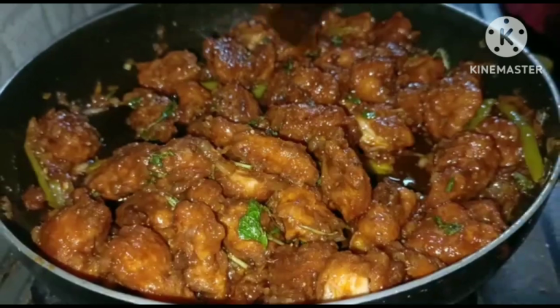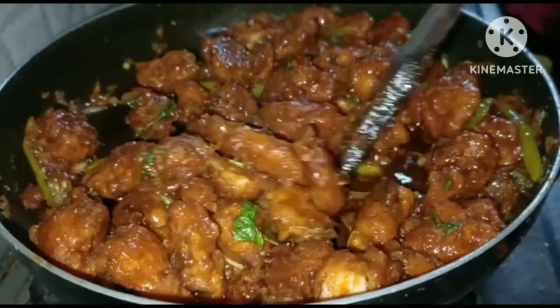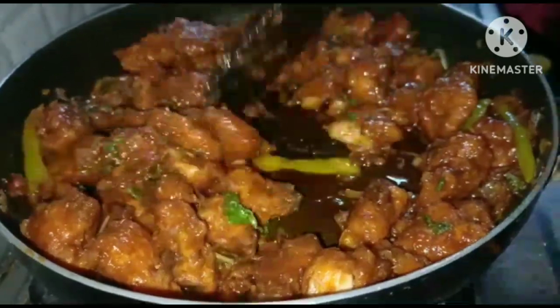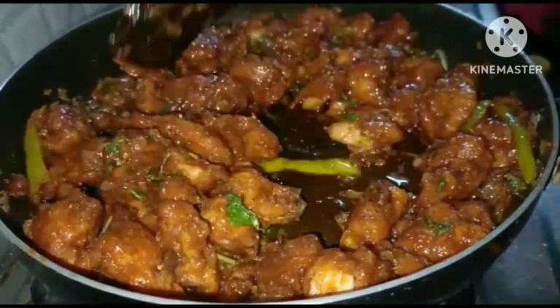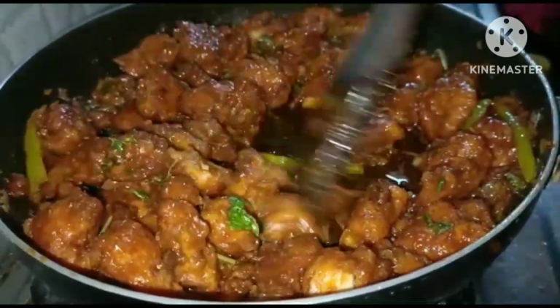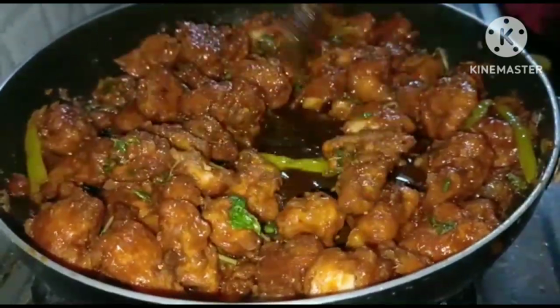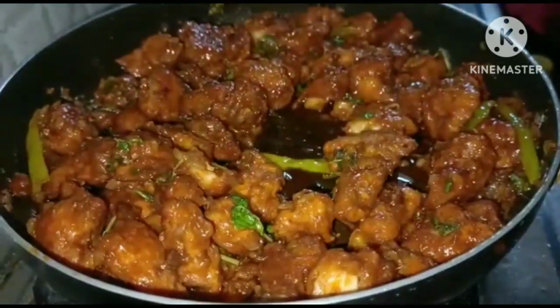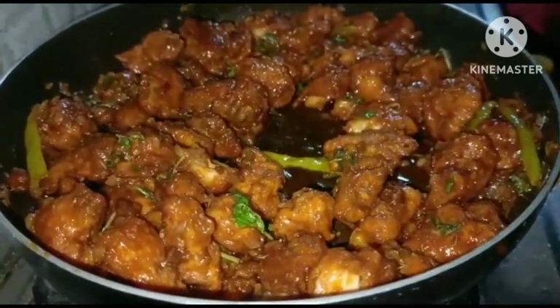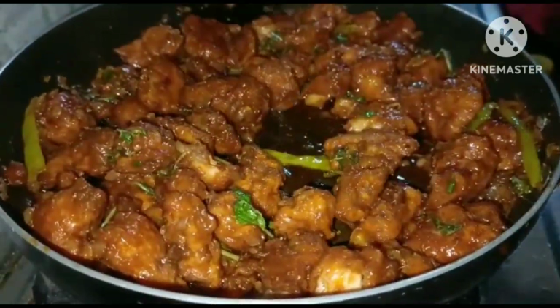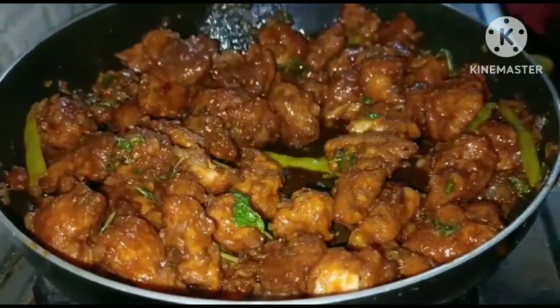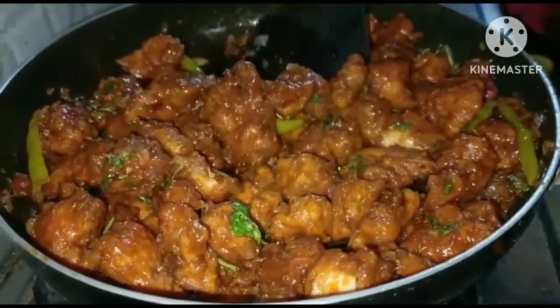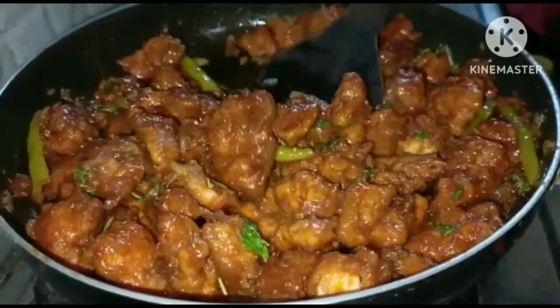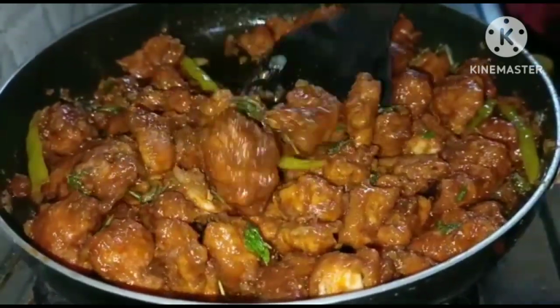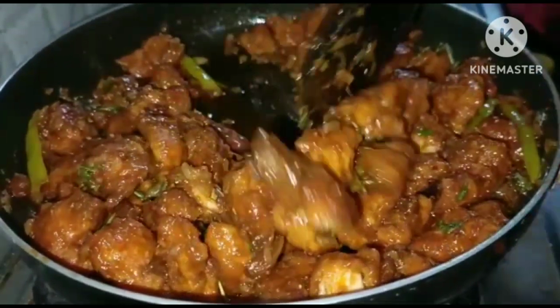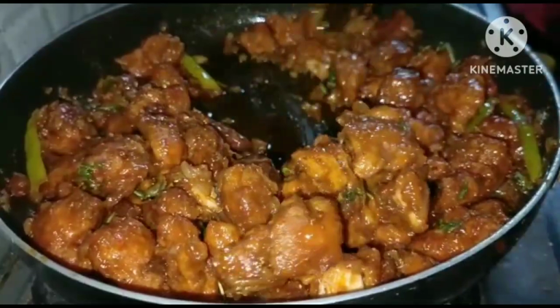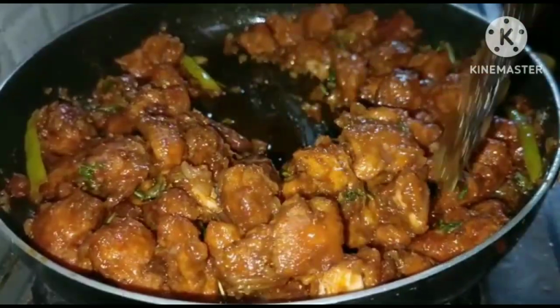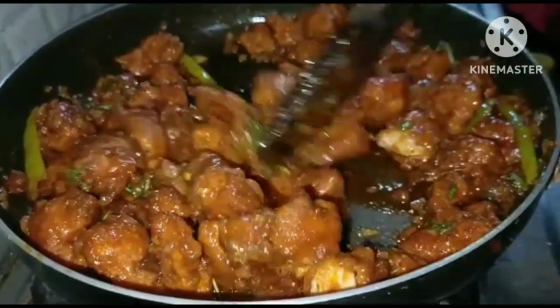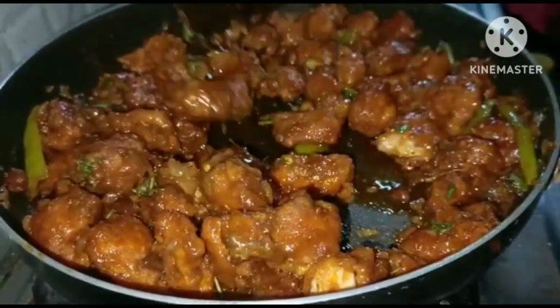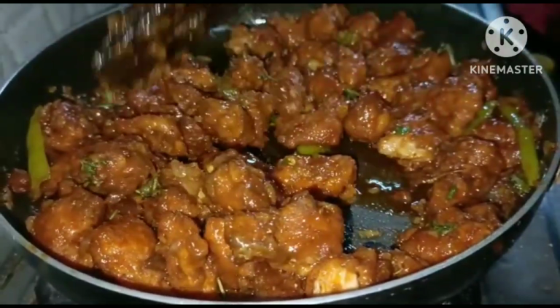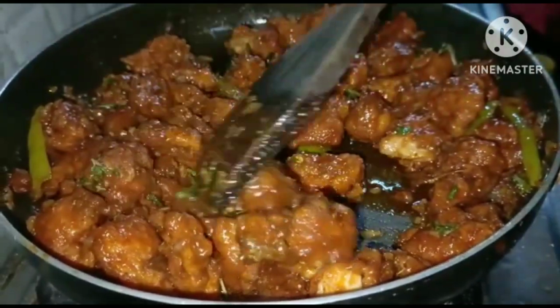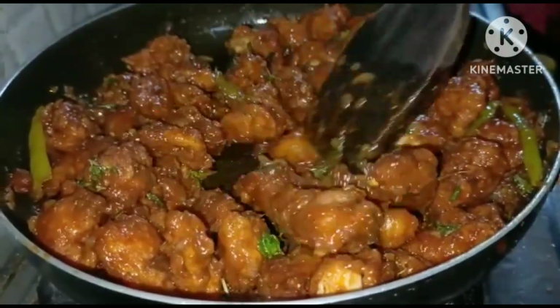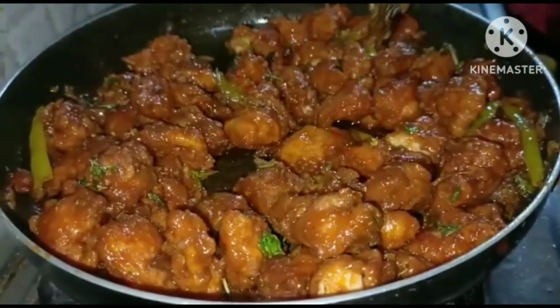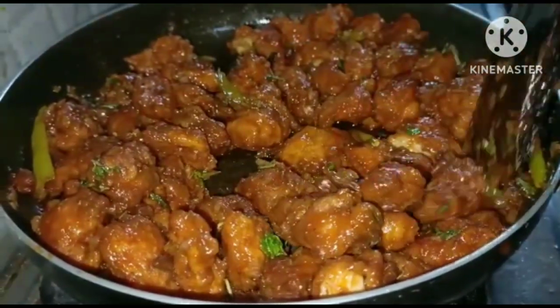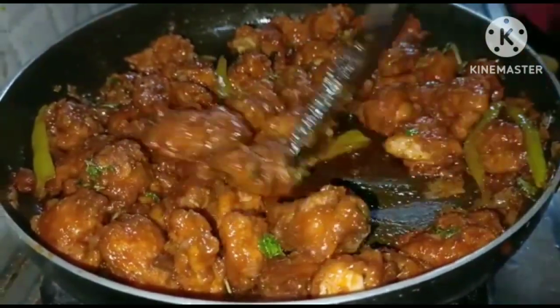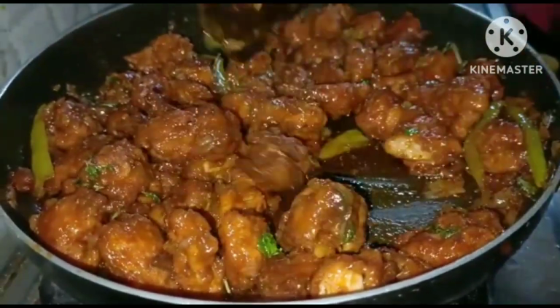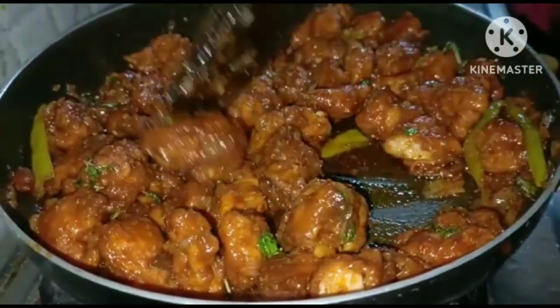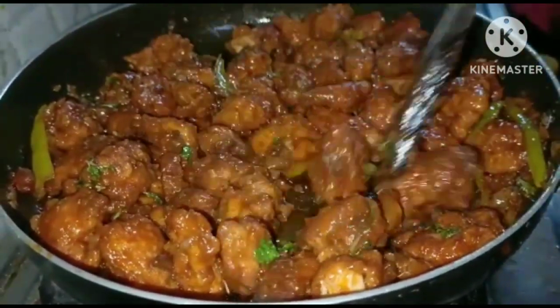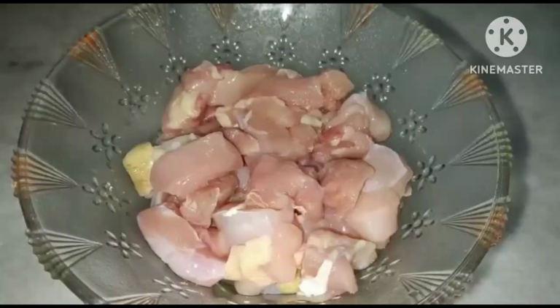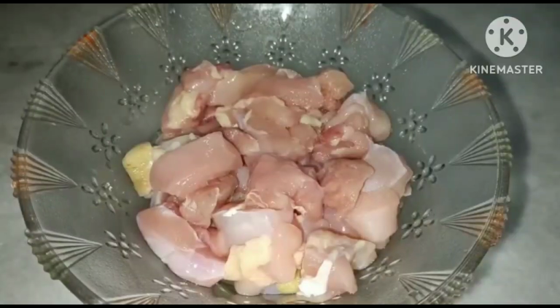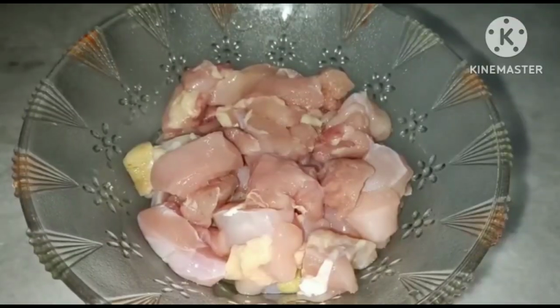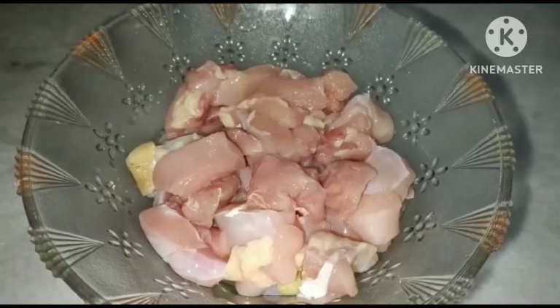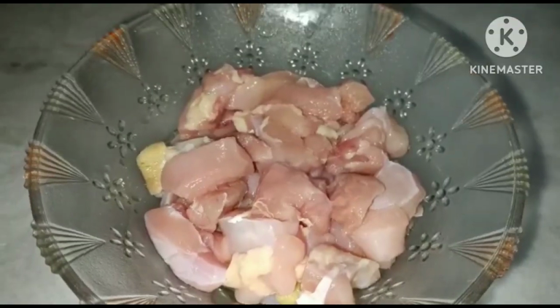Hi friends, welcome to Mathu Starry, Iroji Mano. Now I am going to make chicken fry.